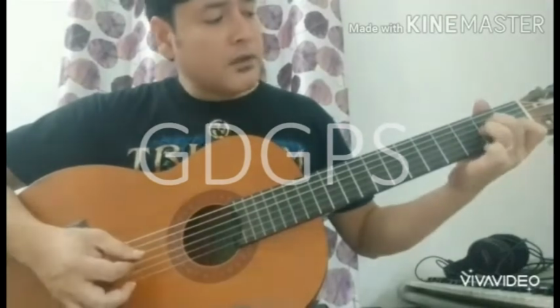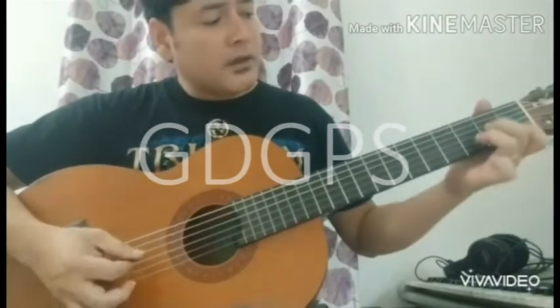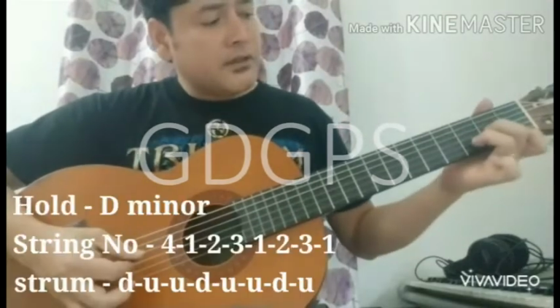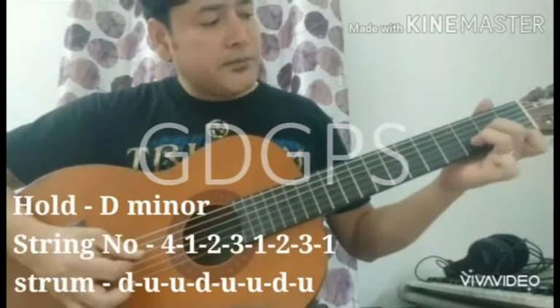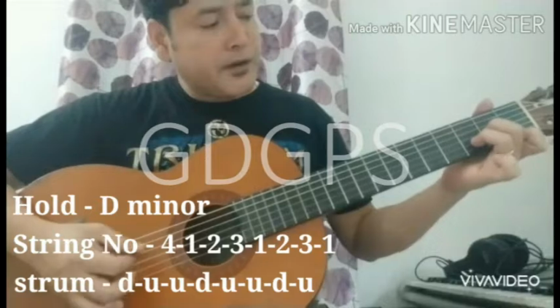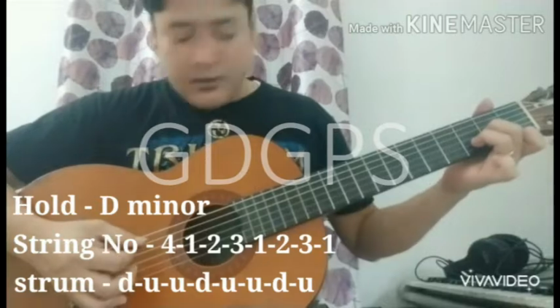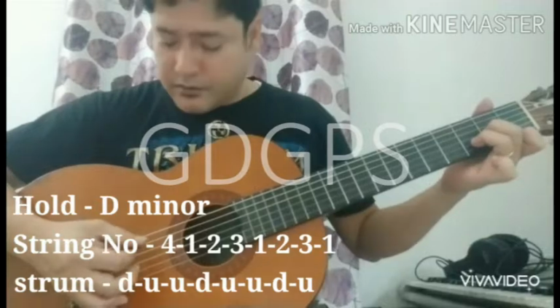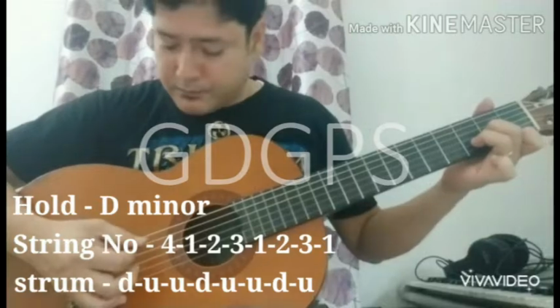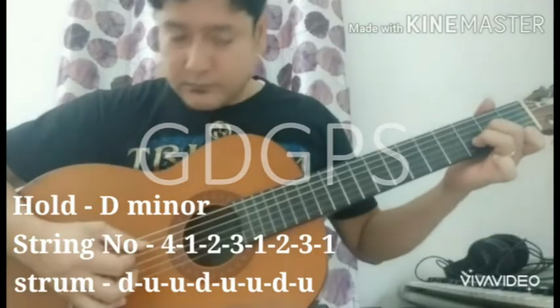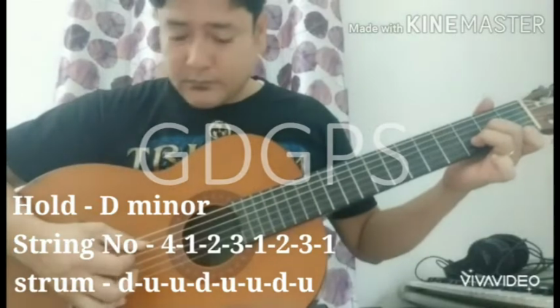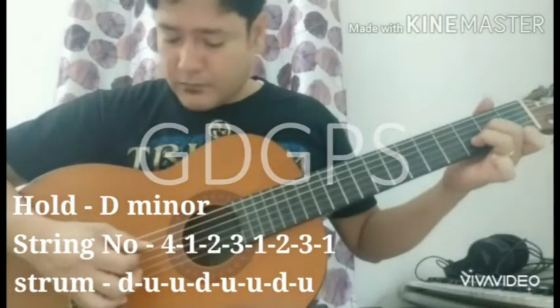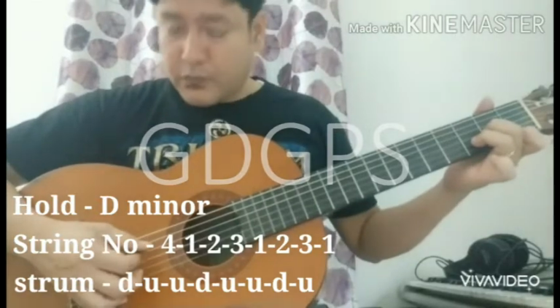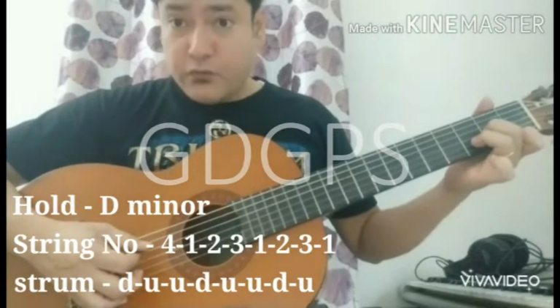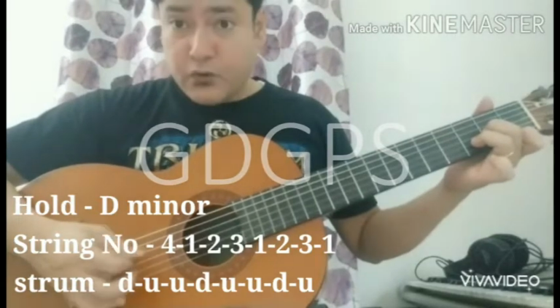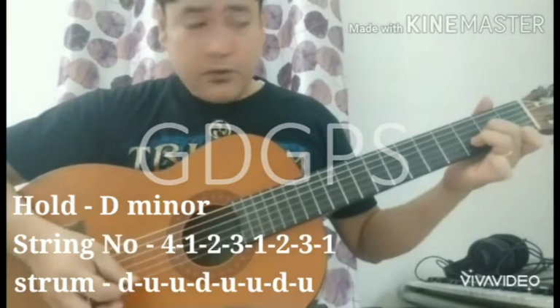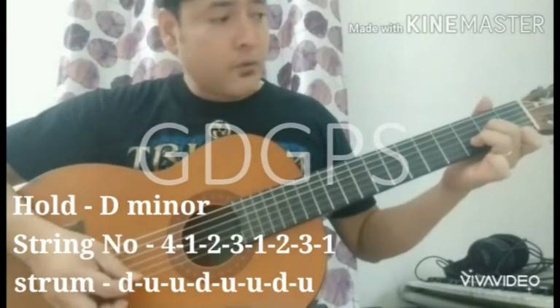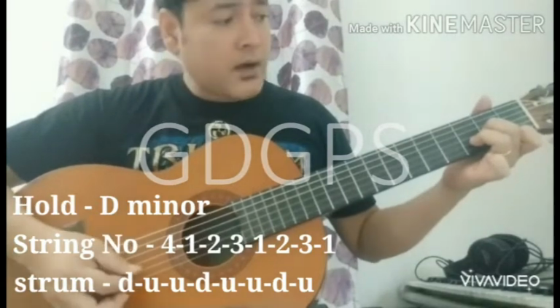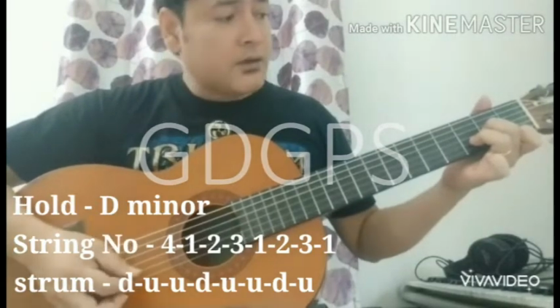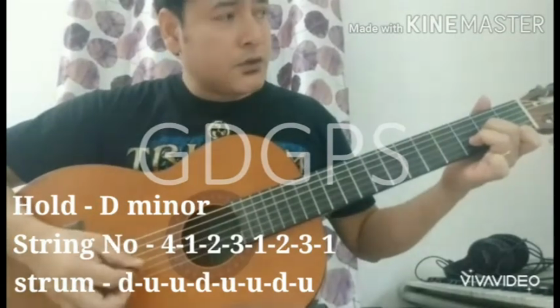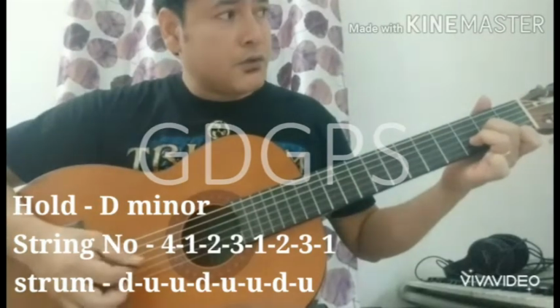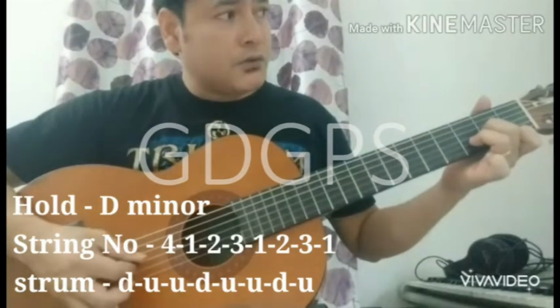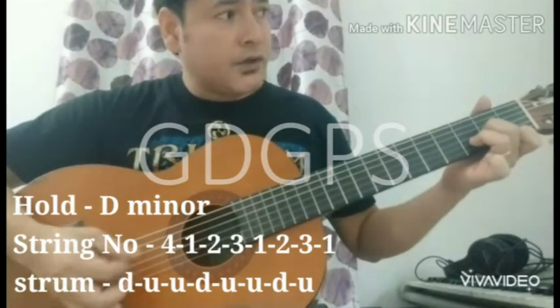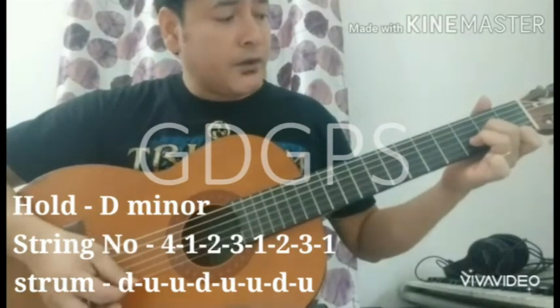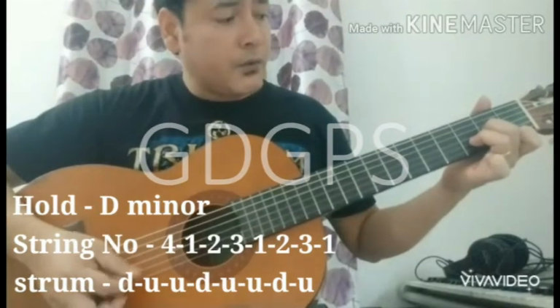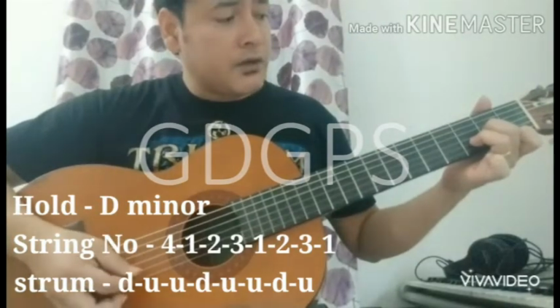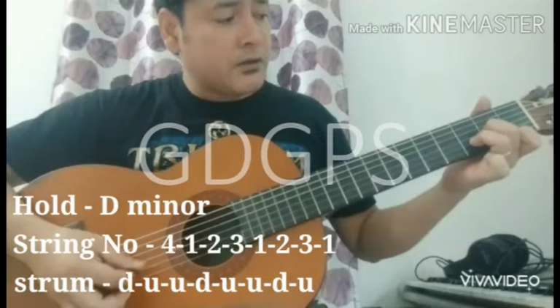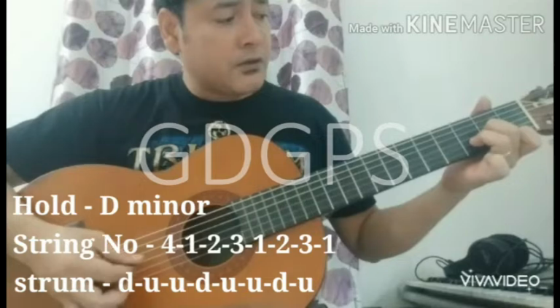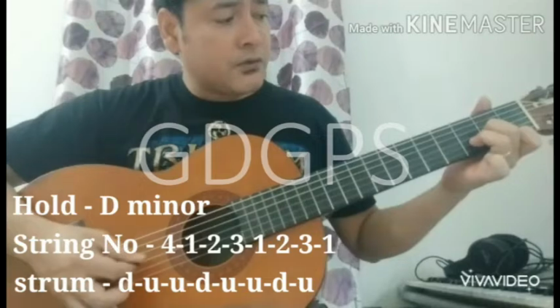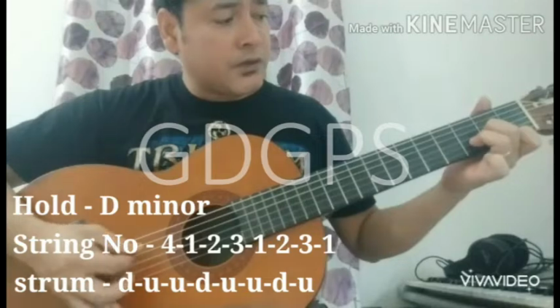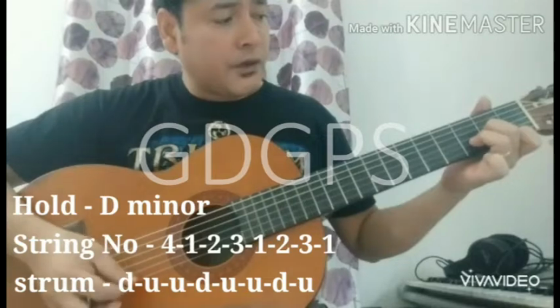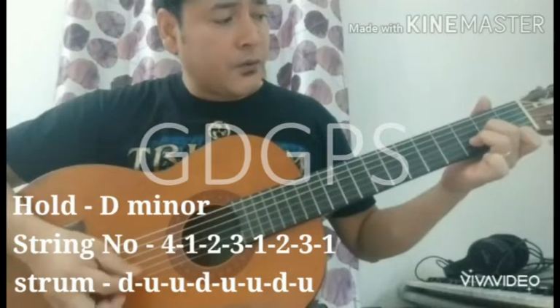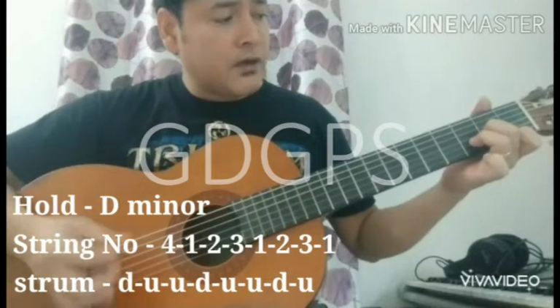D minor. Starting on string 4: 1, 2, 3, 1, 2, 3, 1.